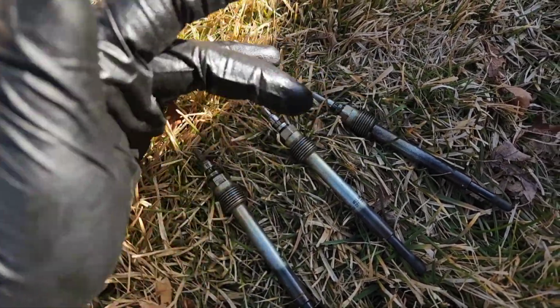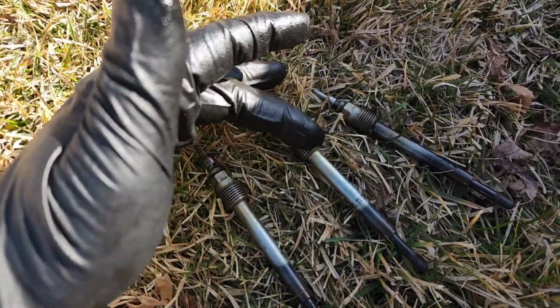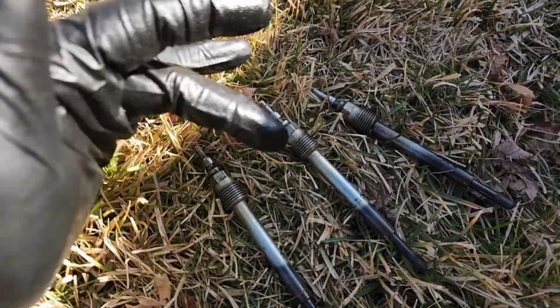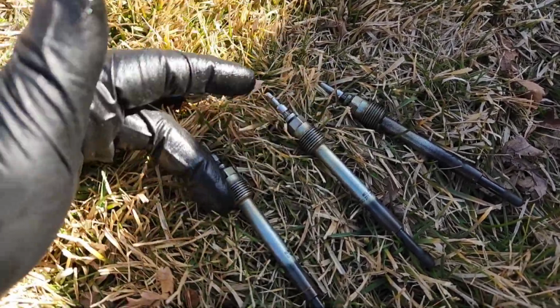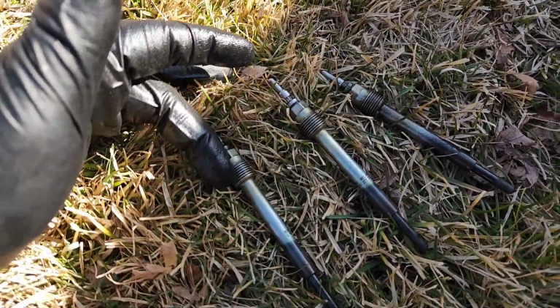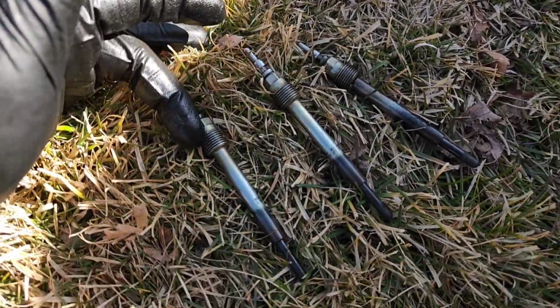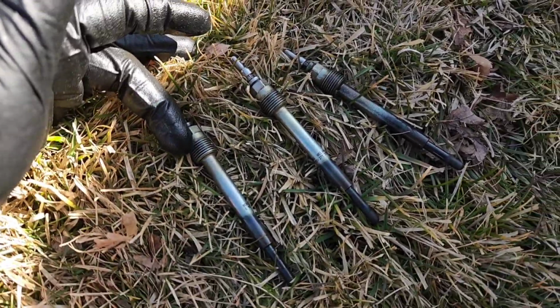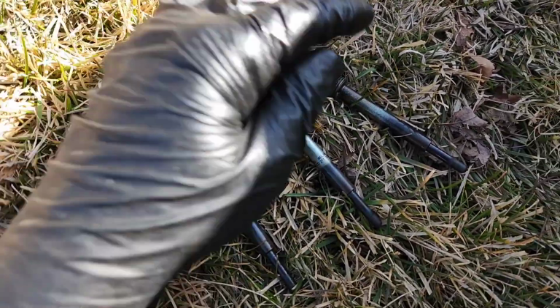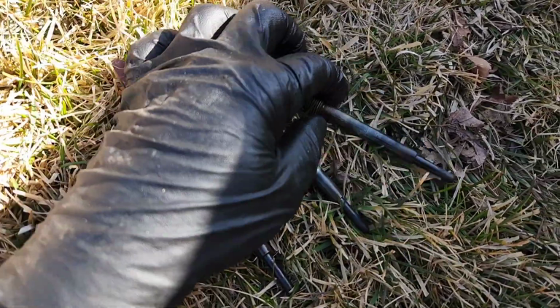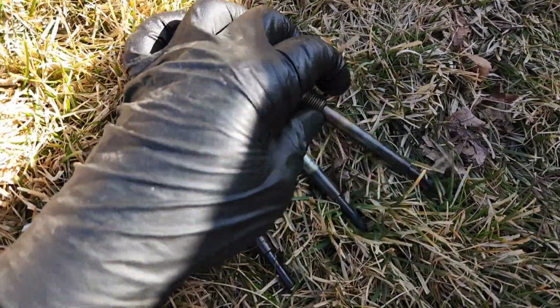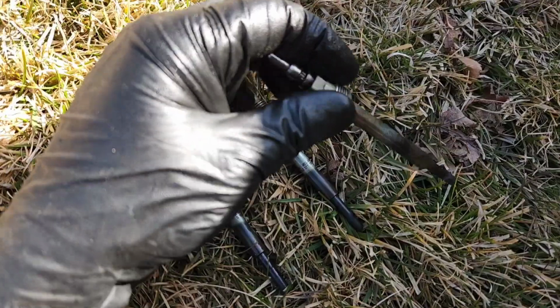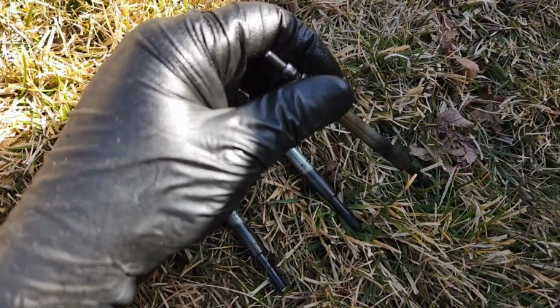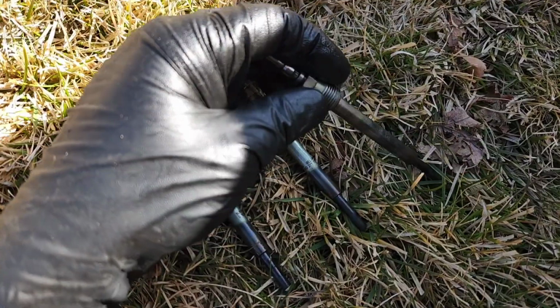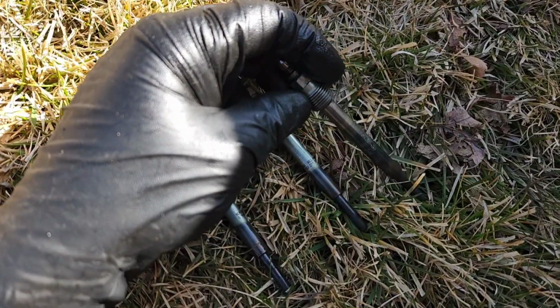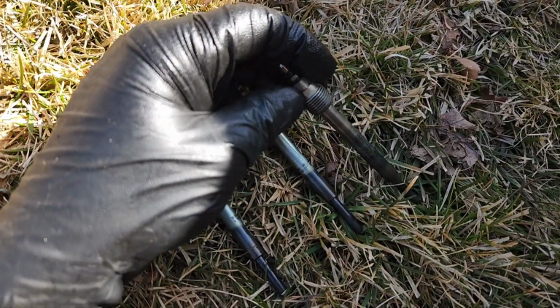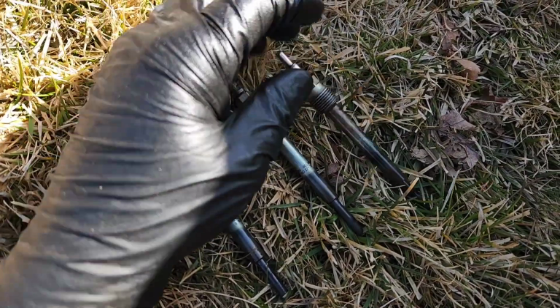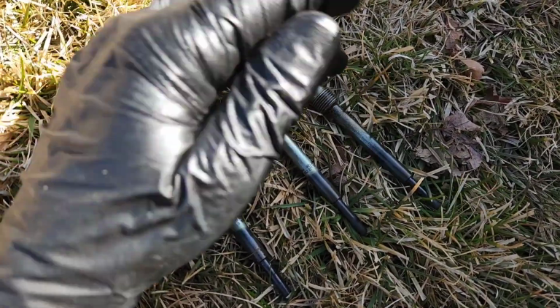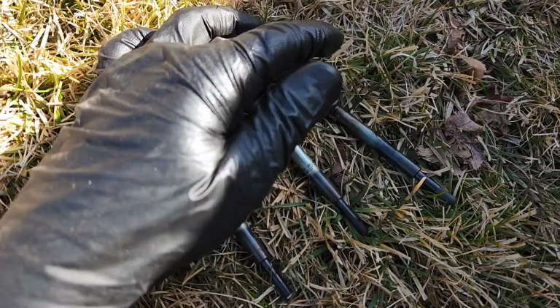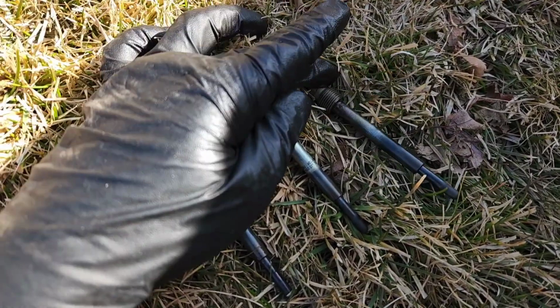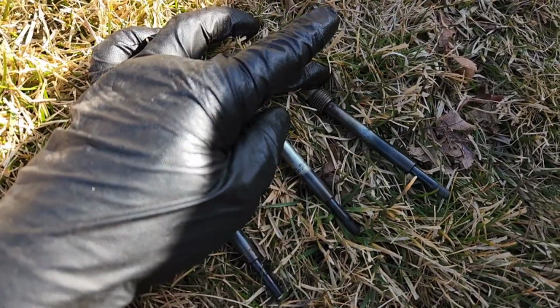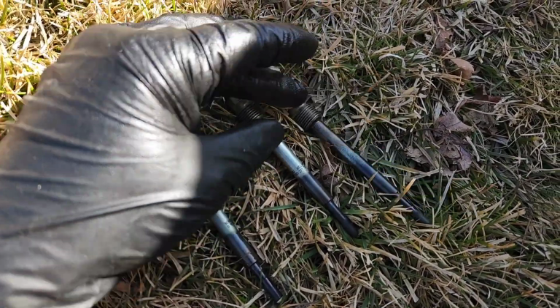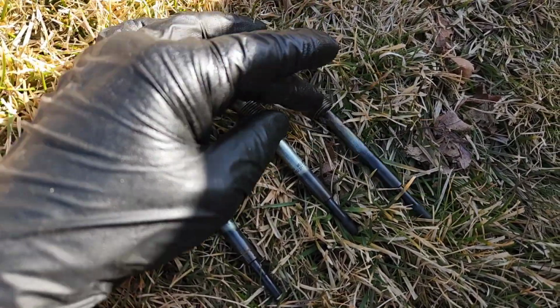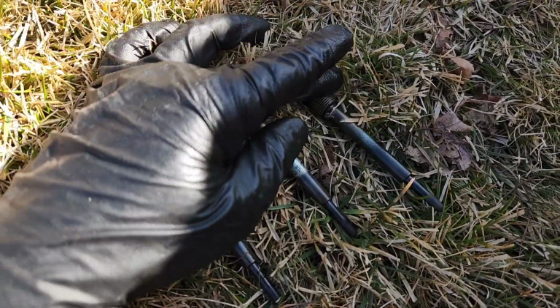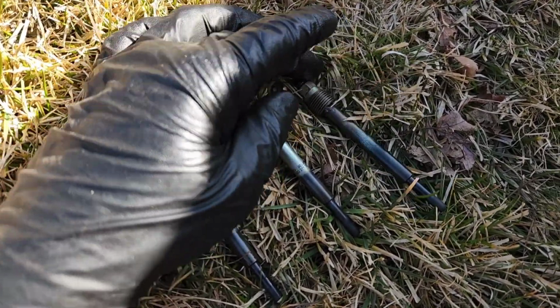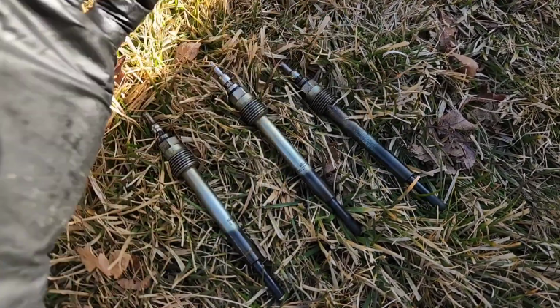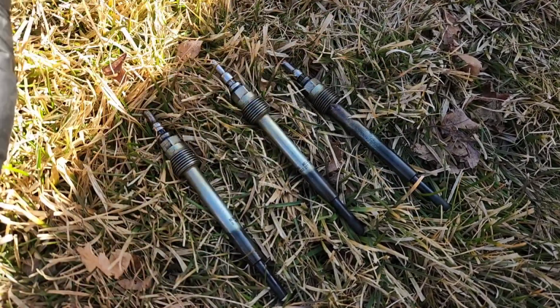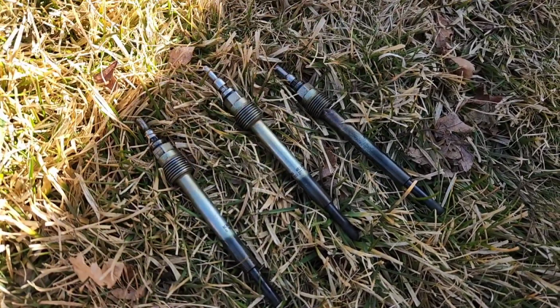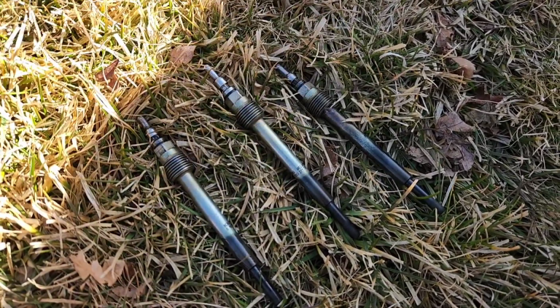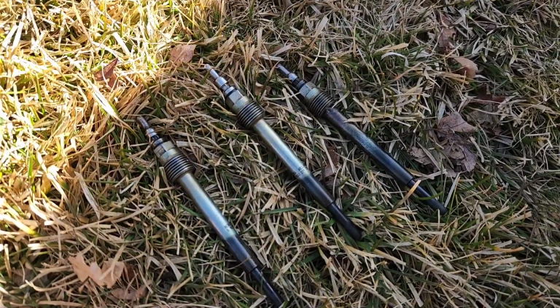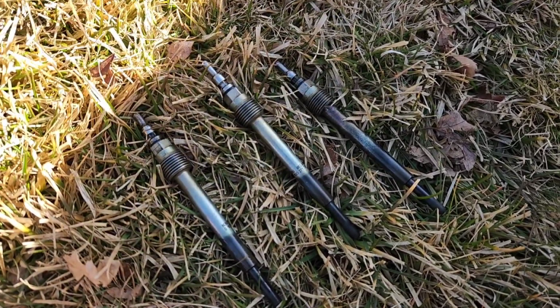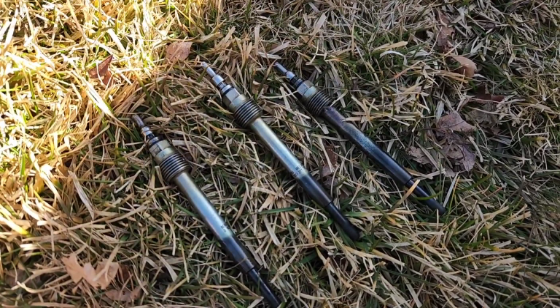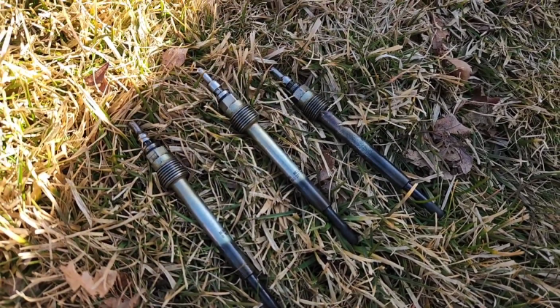Cylinders seven, five, three are out. Number seven looks kind of beat up. Is that bad? I don't know.